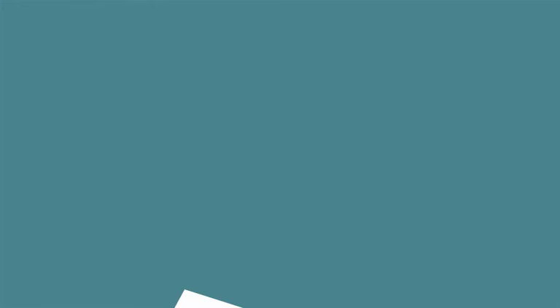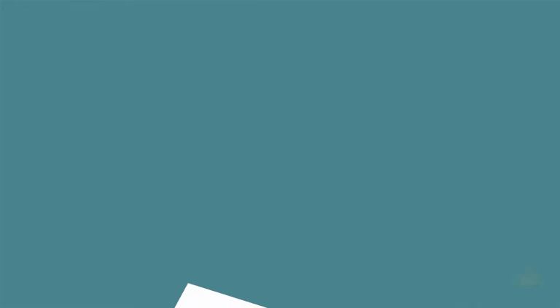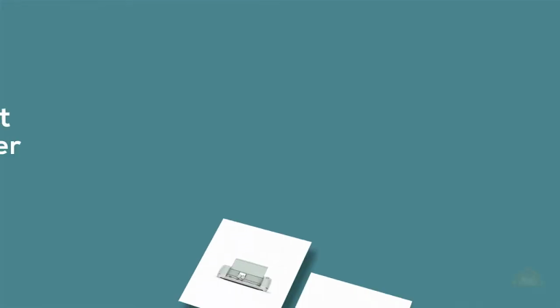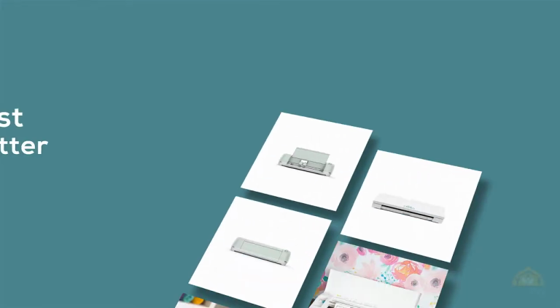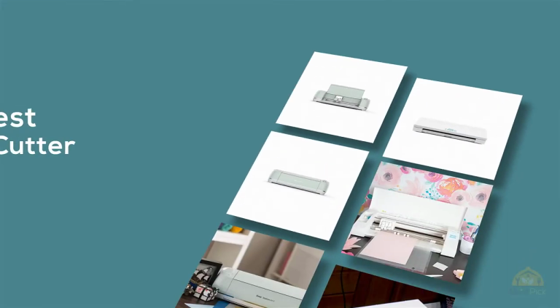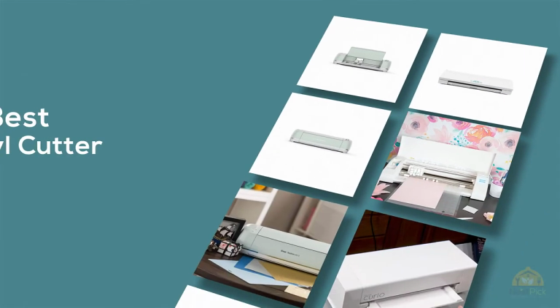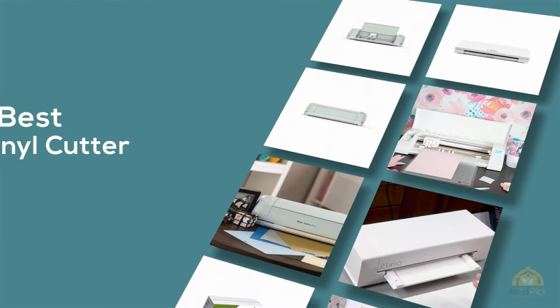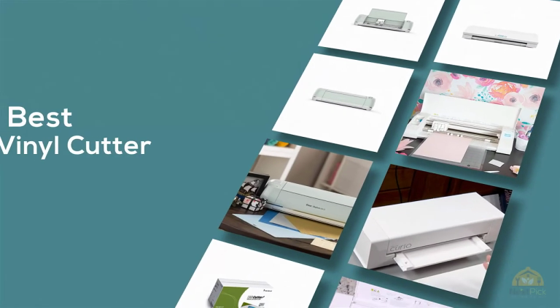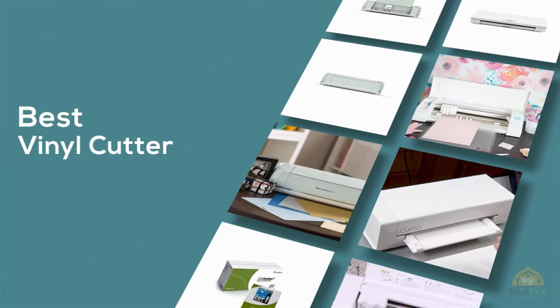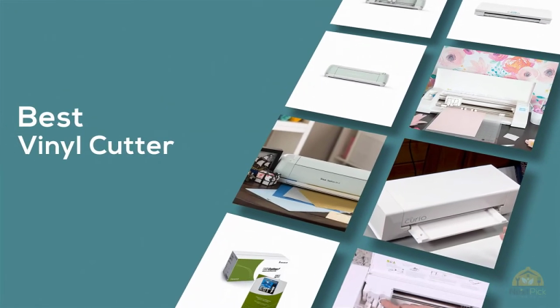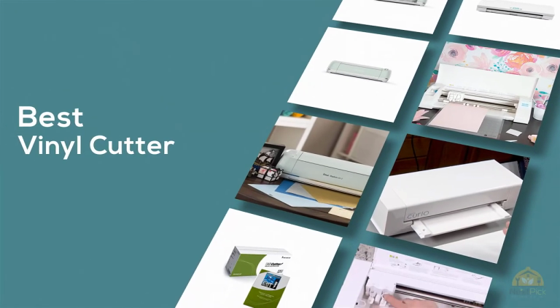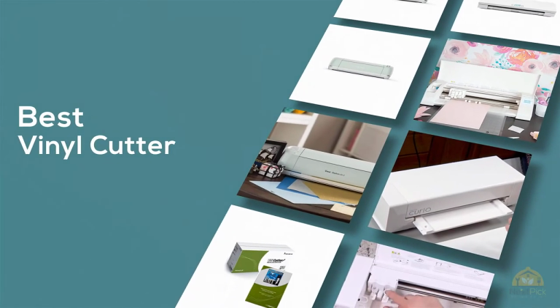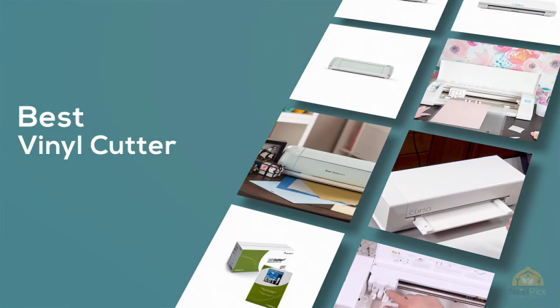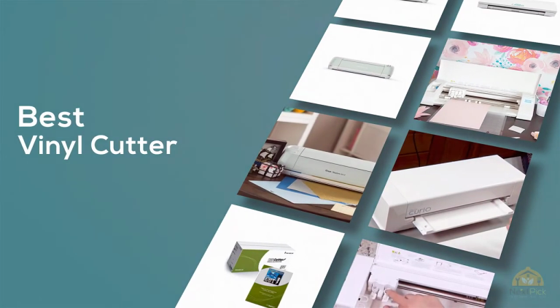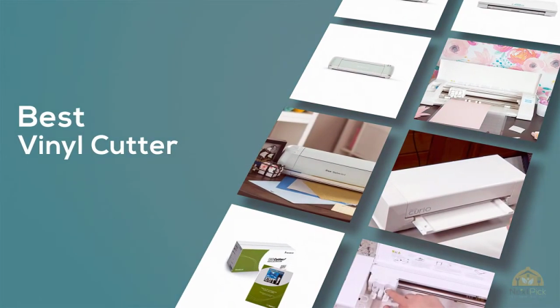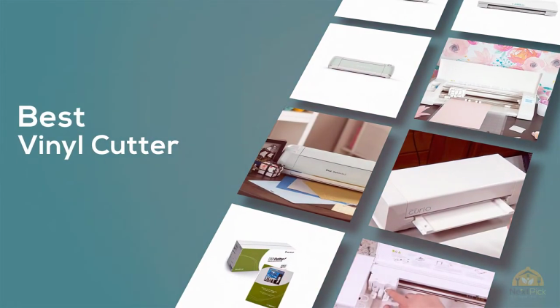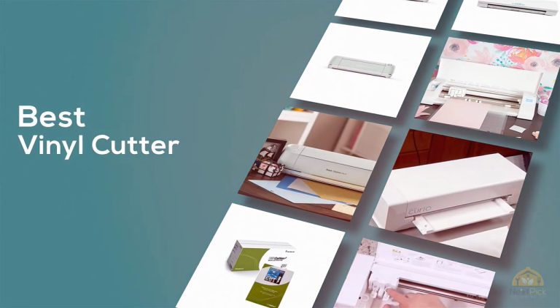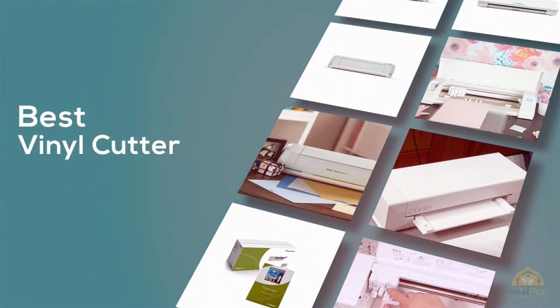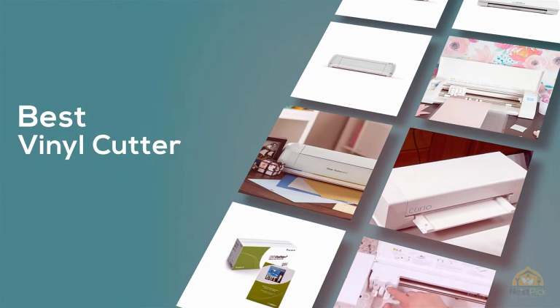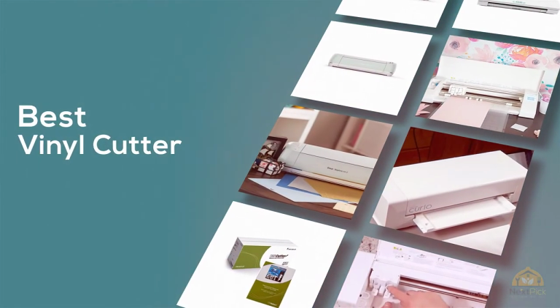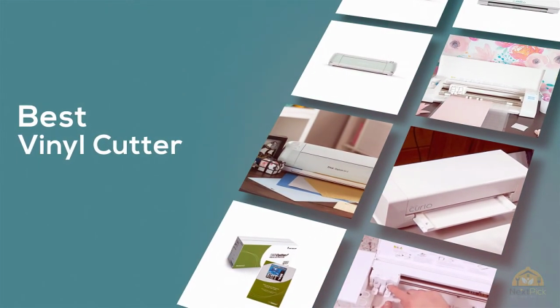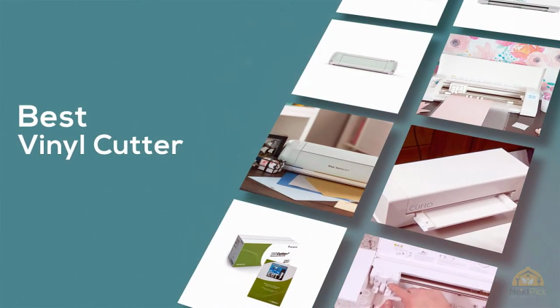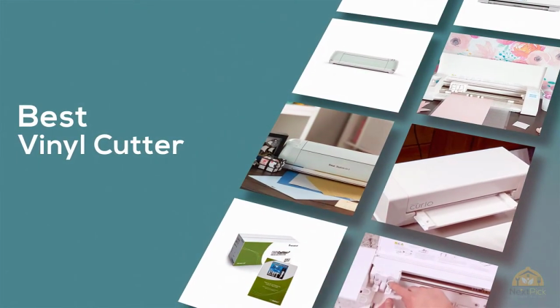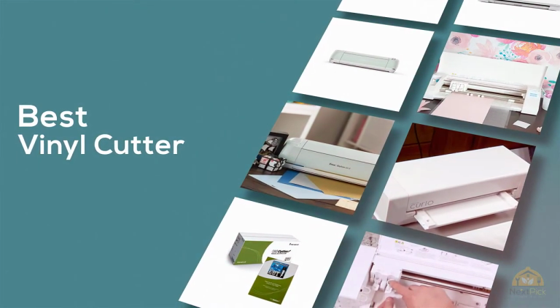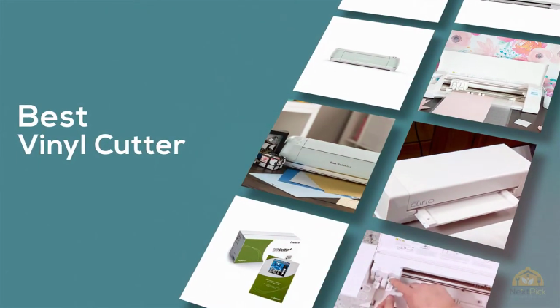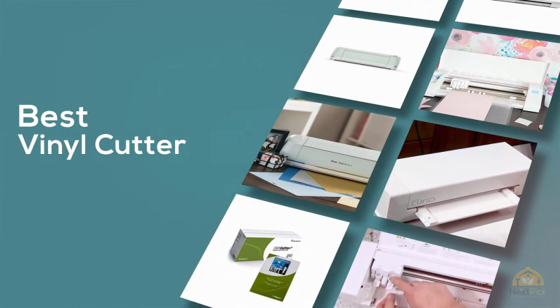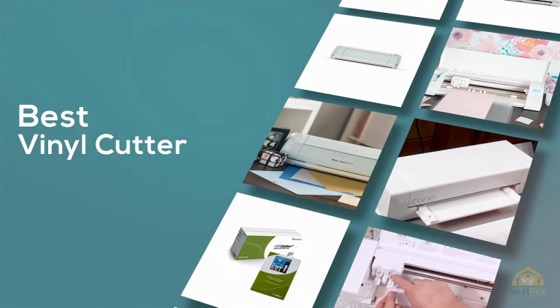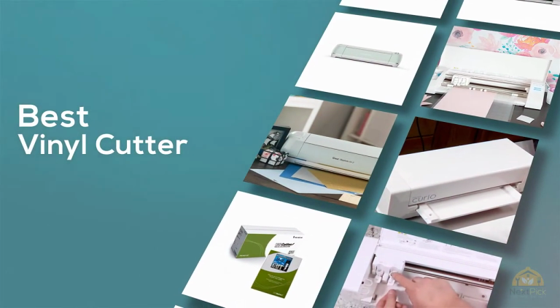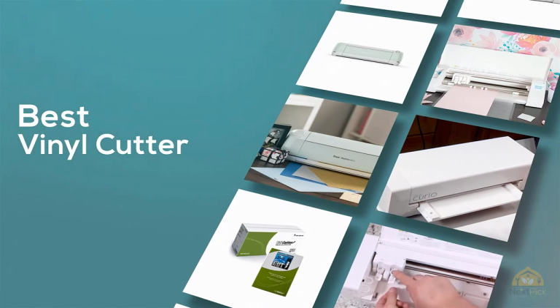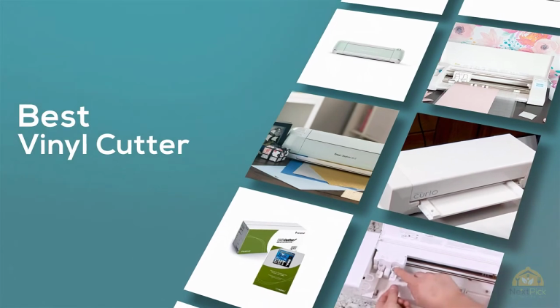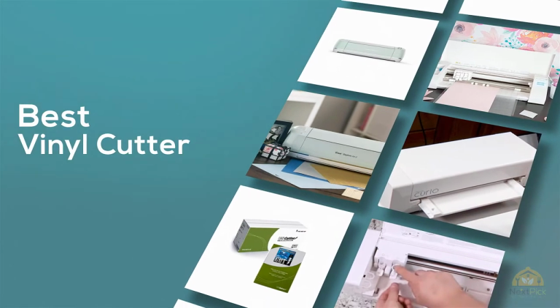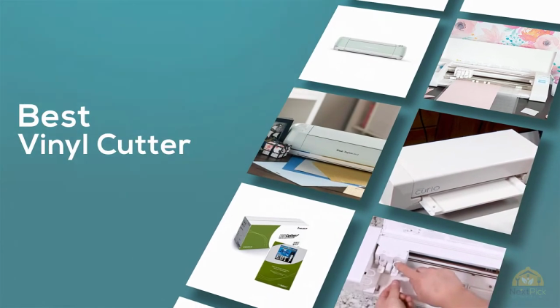If you are looking for the best vinyl cutter, here is a collection you have got to see. Let's get started.